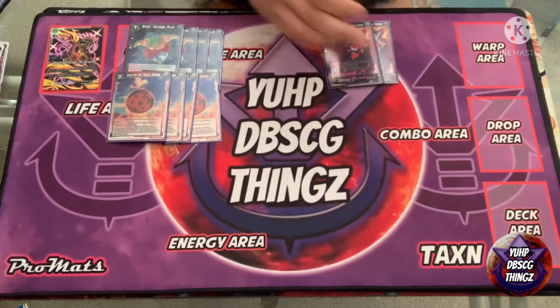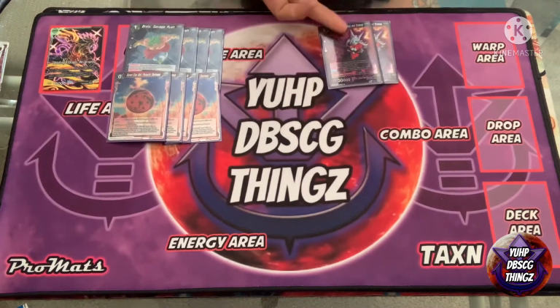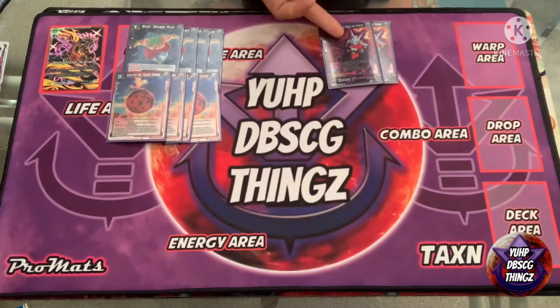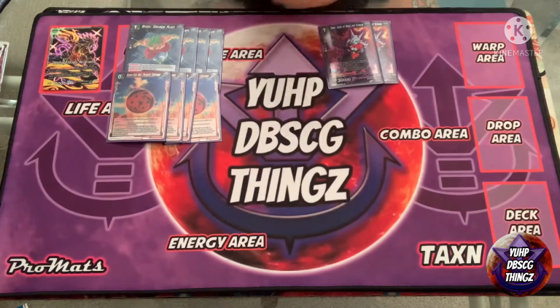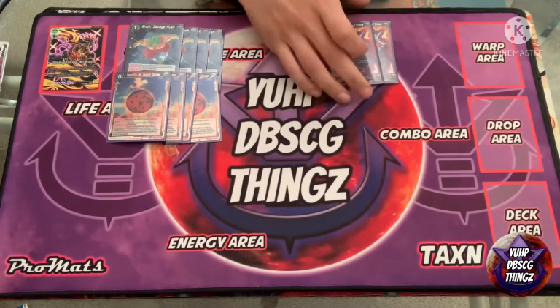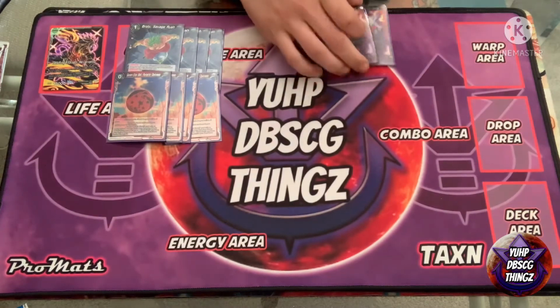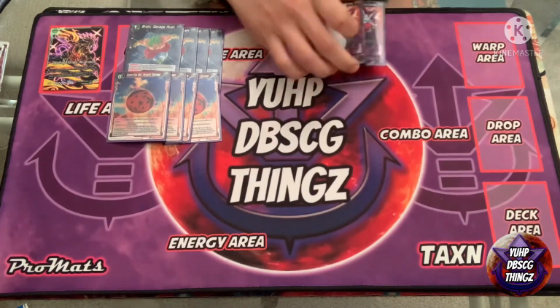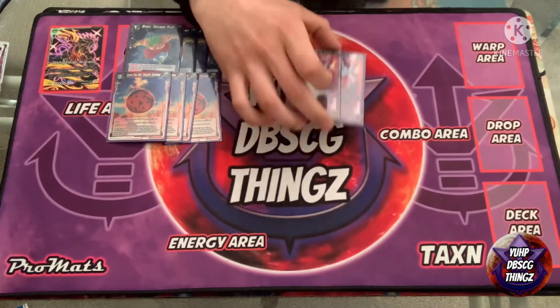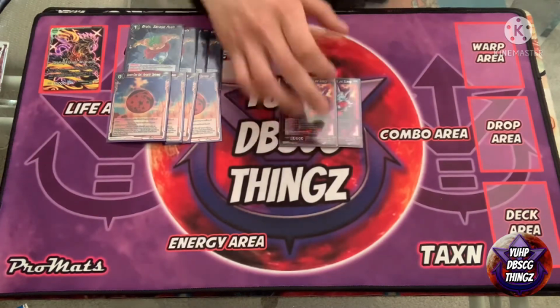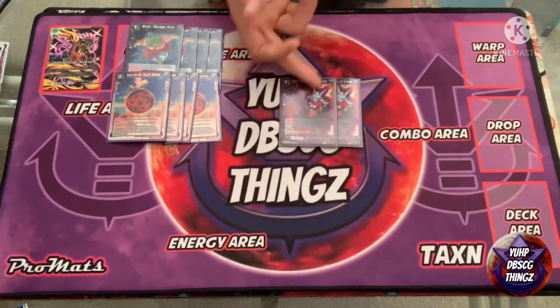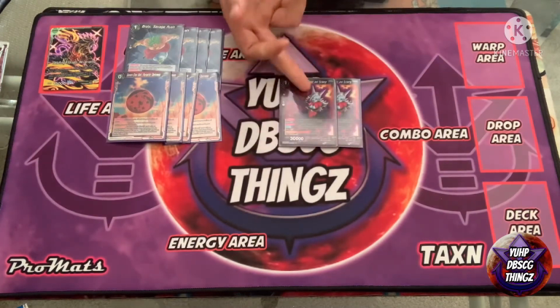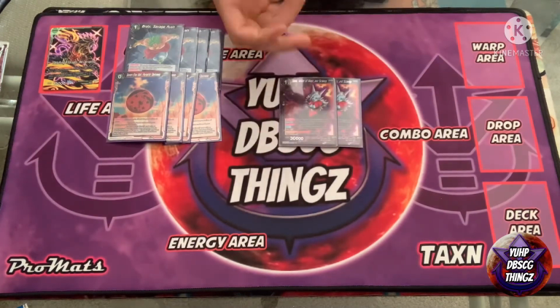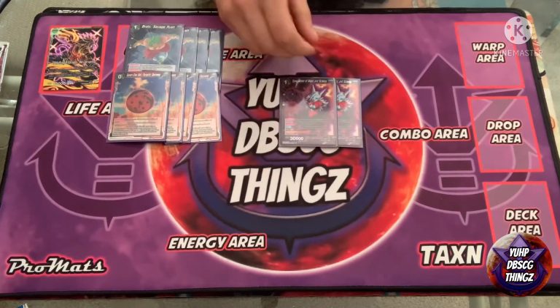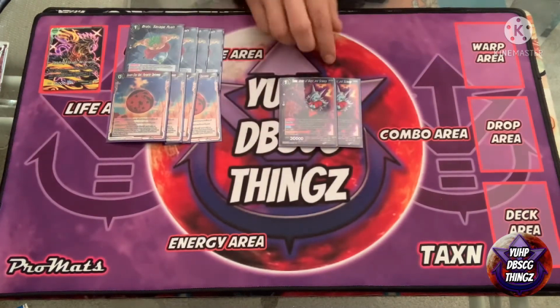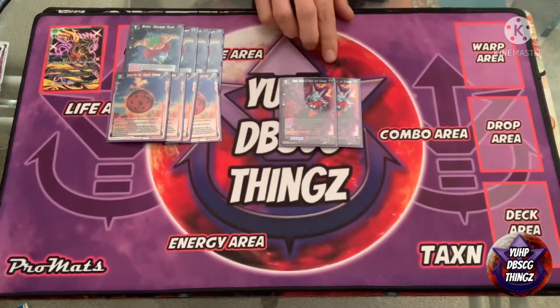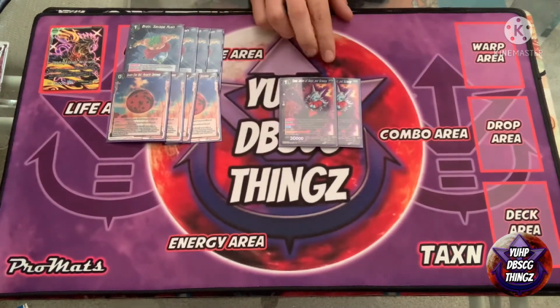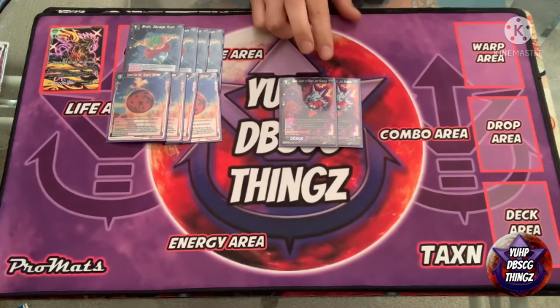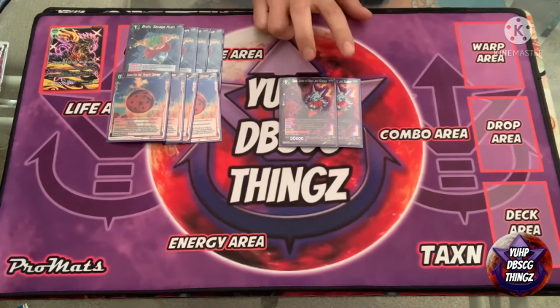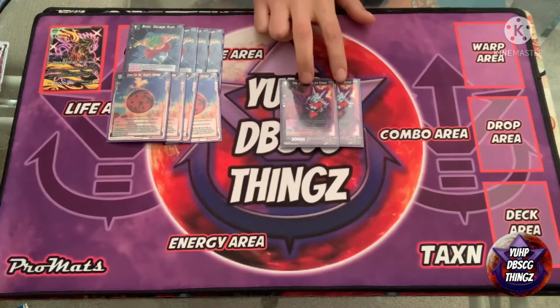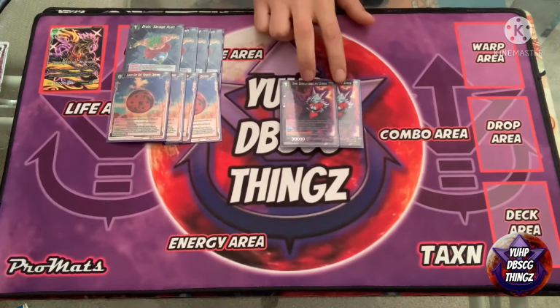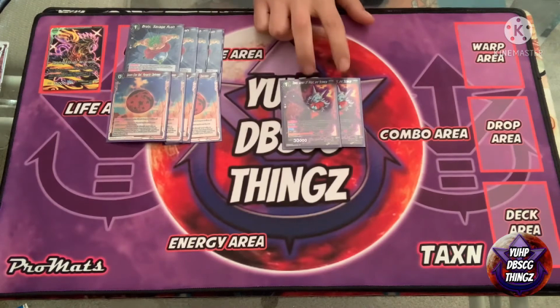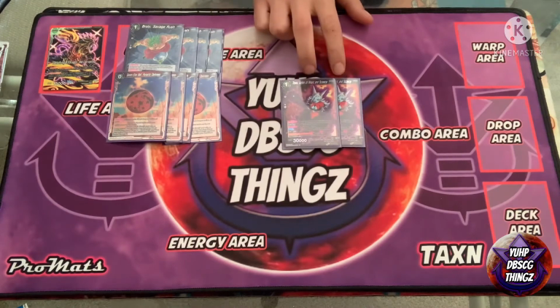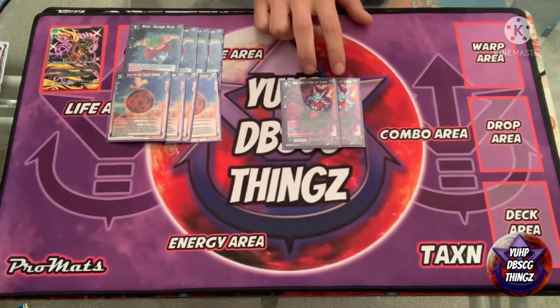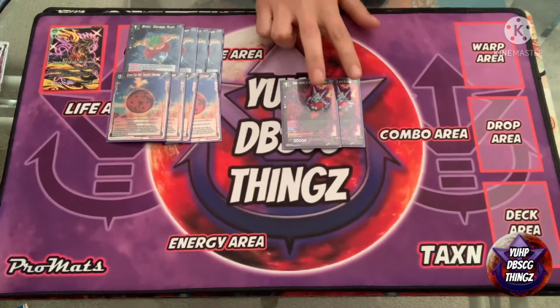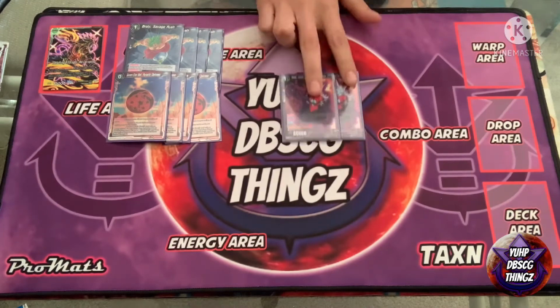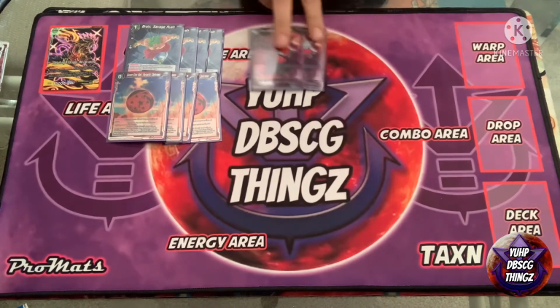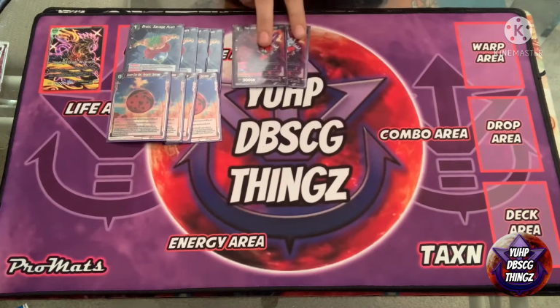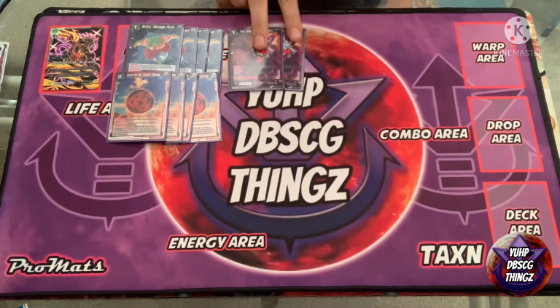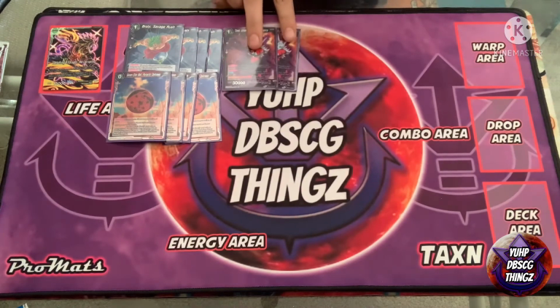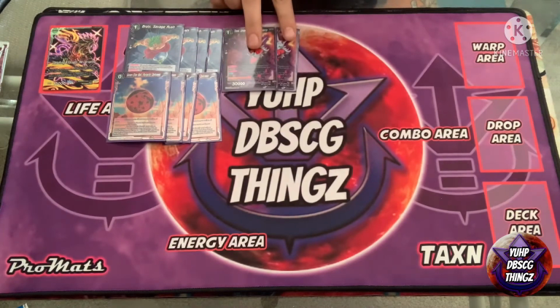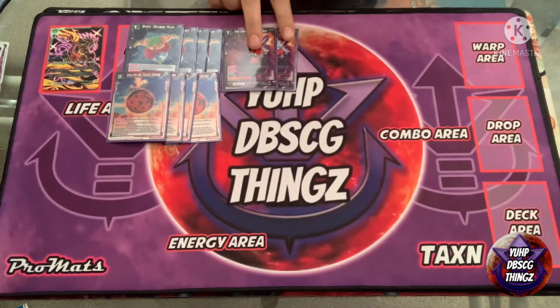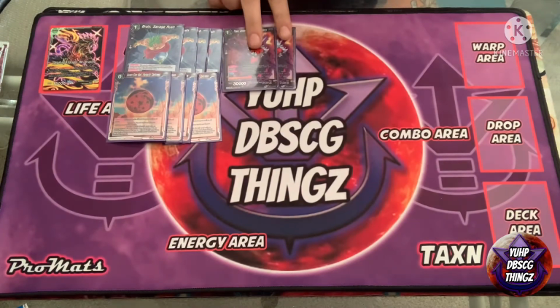So we've got a decent little package to start off our game plan for Broly: four ball, two Toa. Toa is completely optional — I've been thinking about cutting it actually. I think this would be a better slot as a True Fighting Spirit Goku.